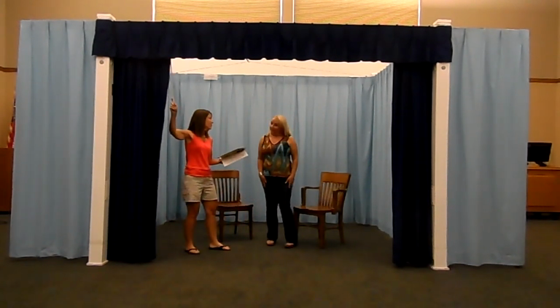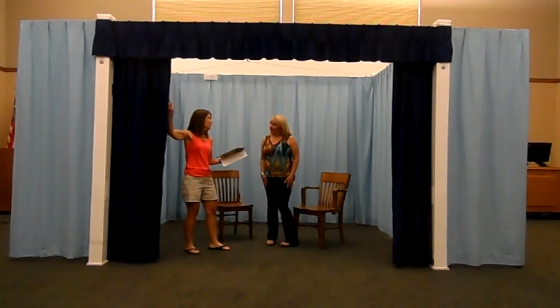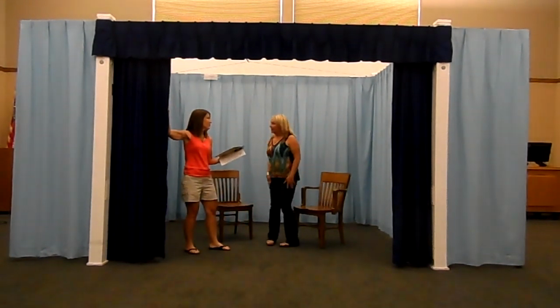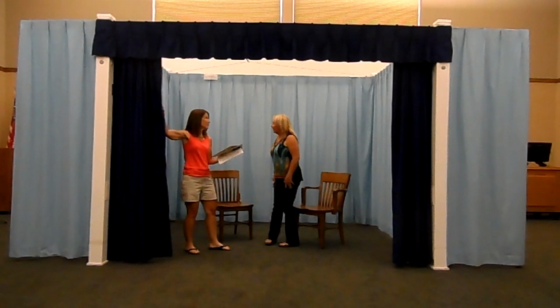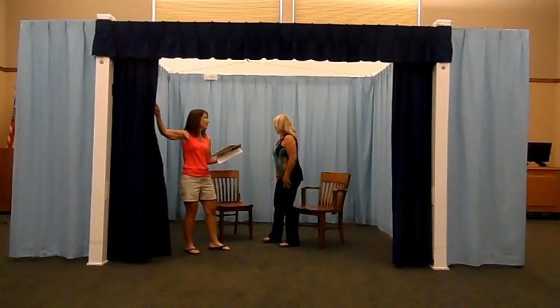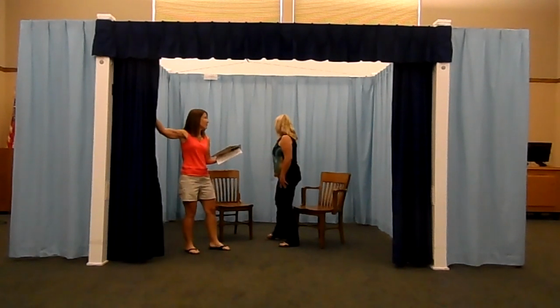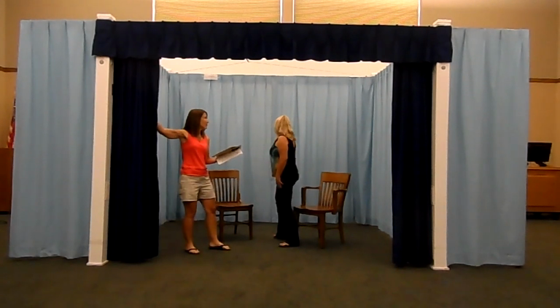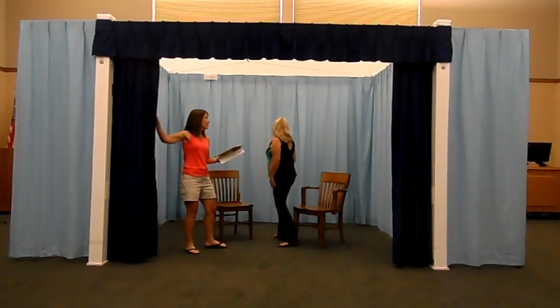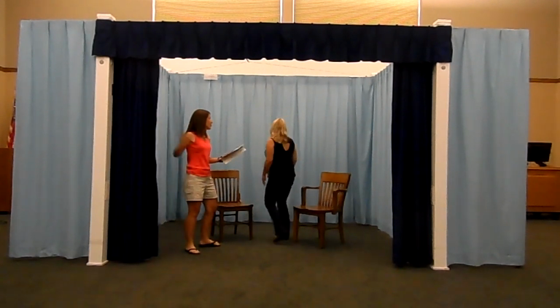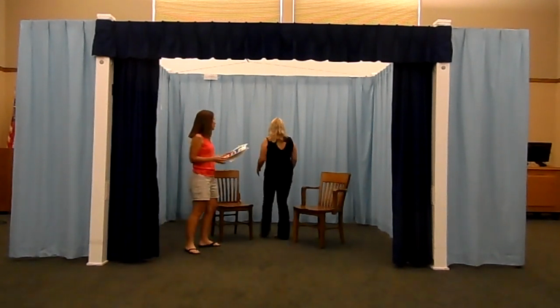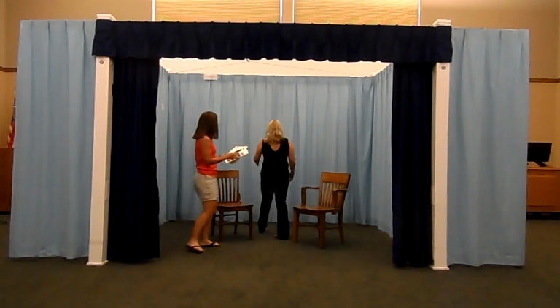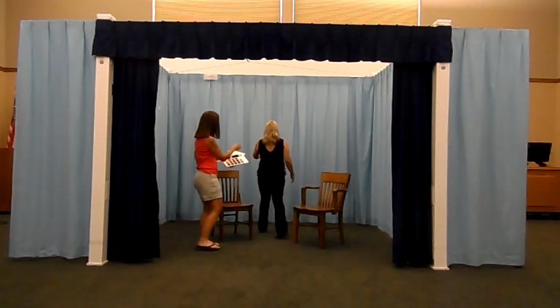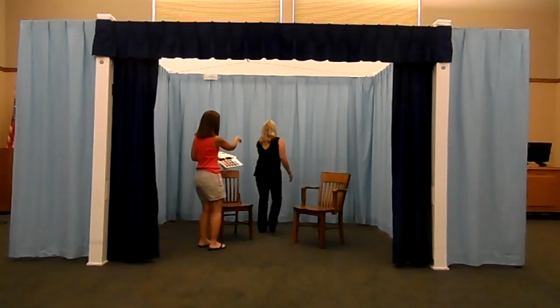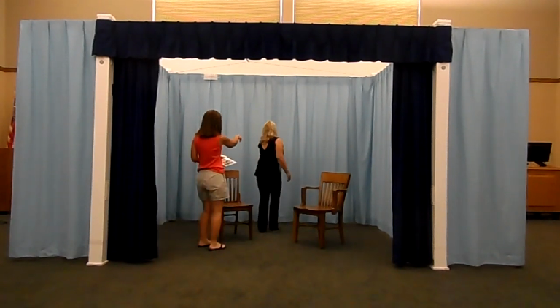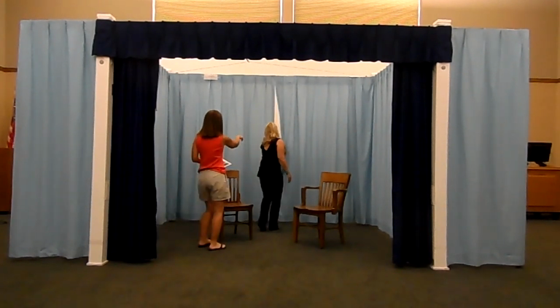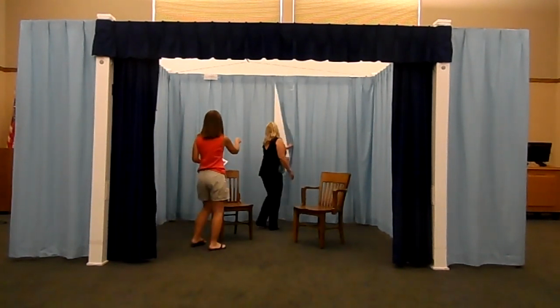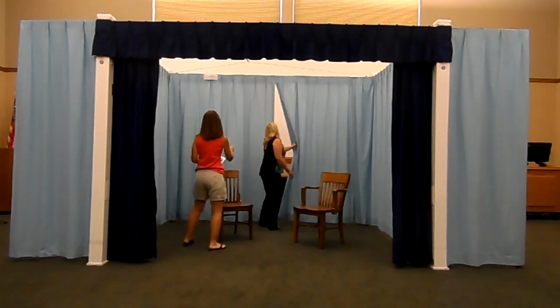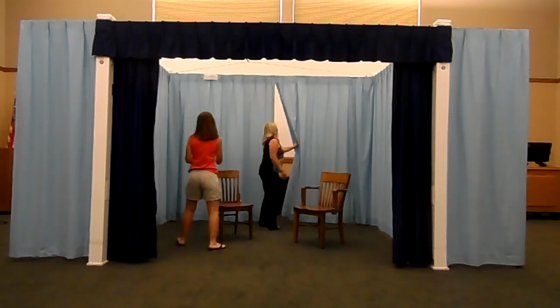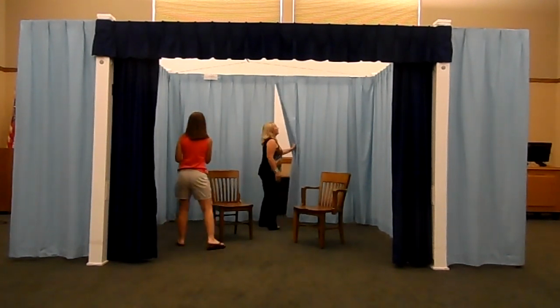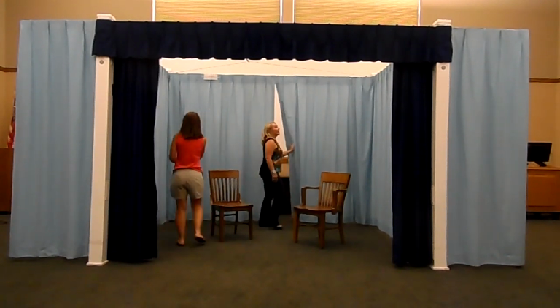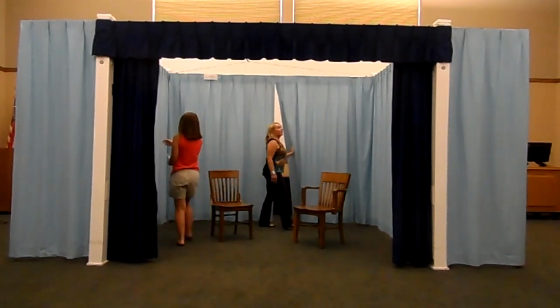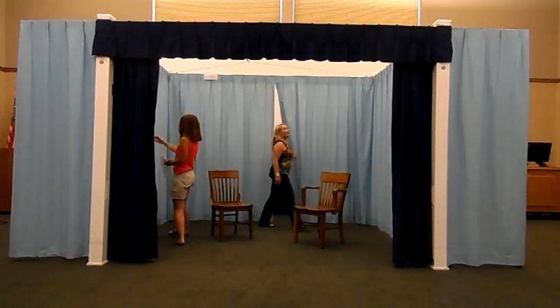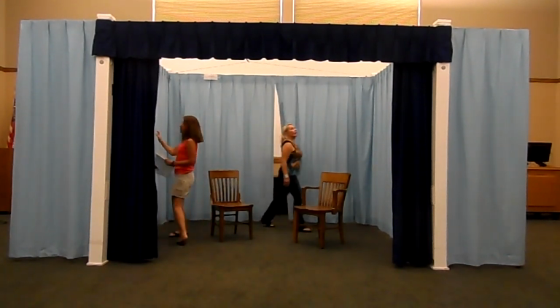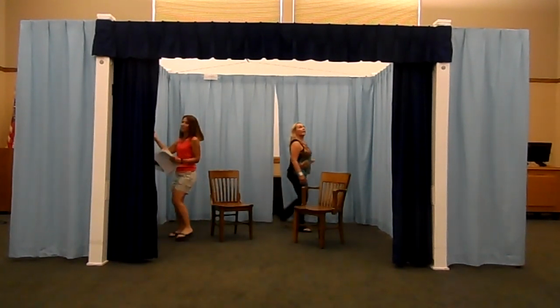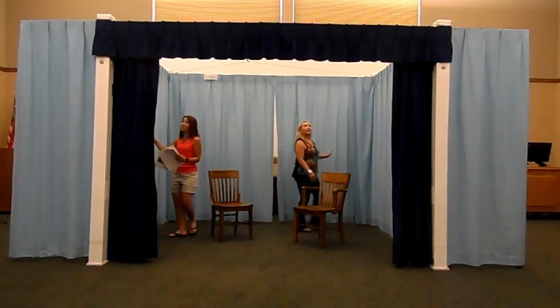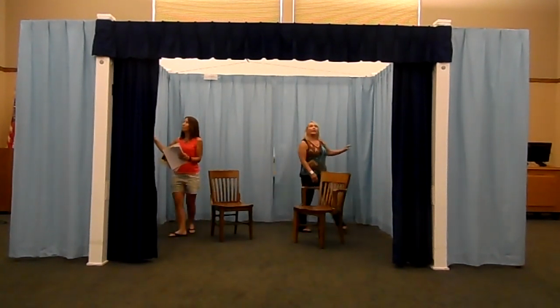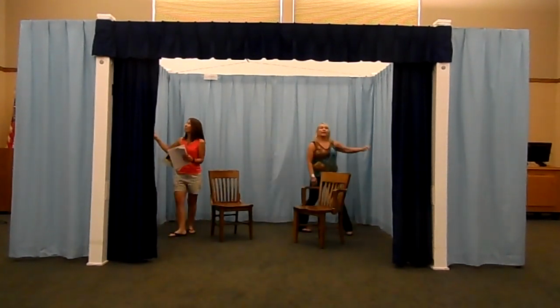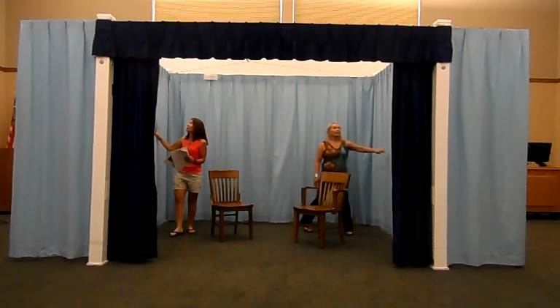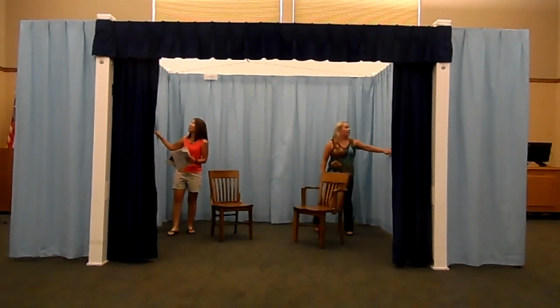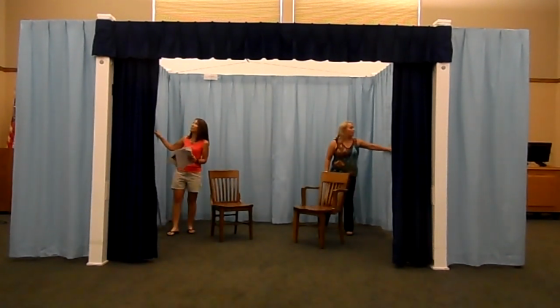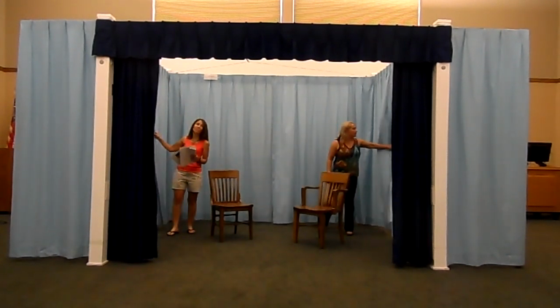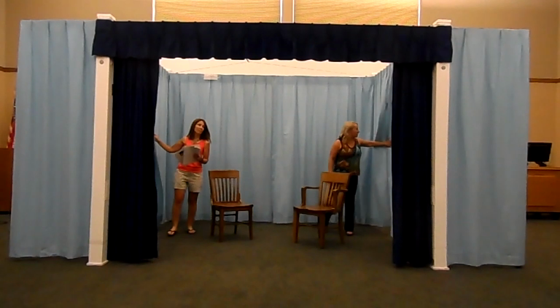With a wrench, two ladders and three people, Upstage can be ready in less than 90 minutes, then disassembled for storage.